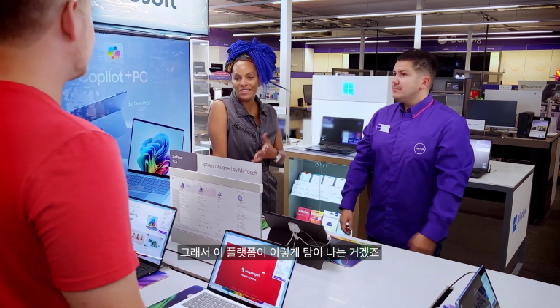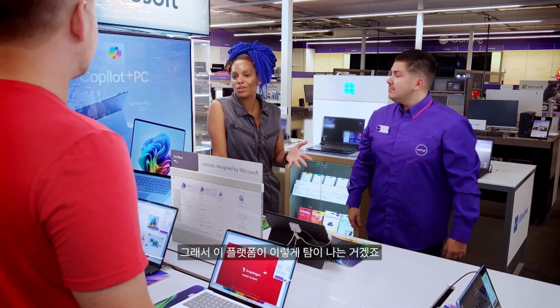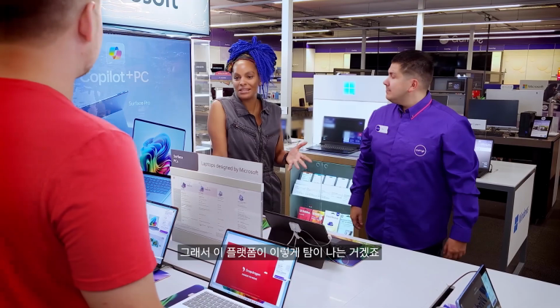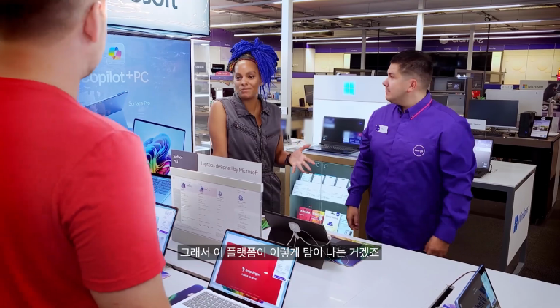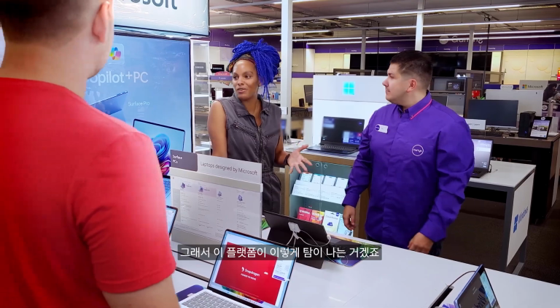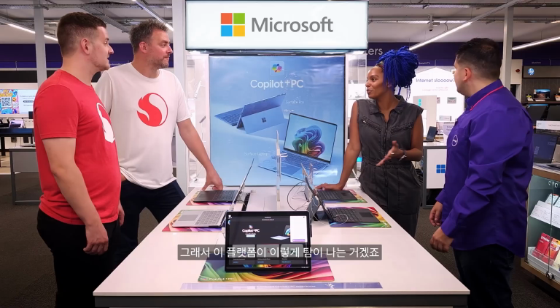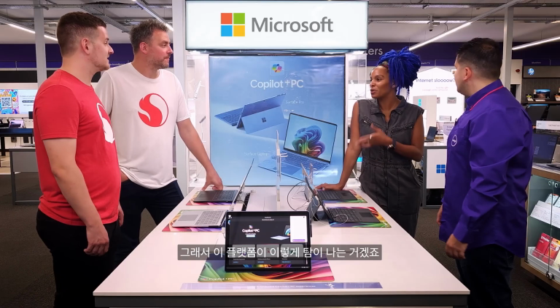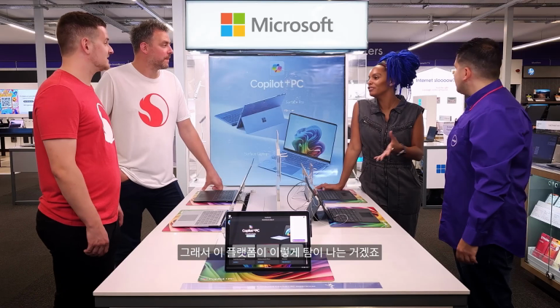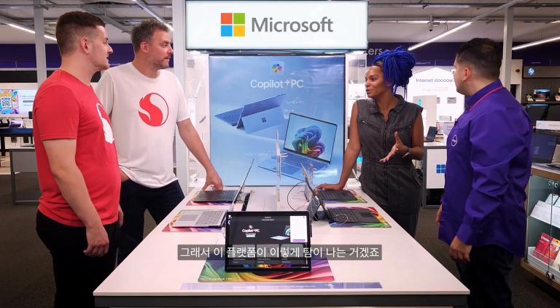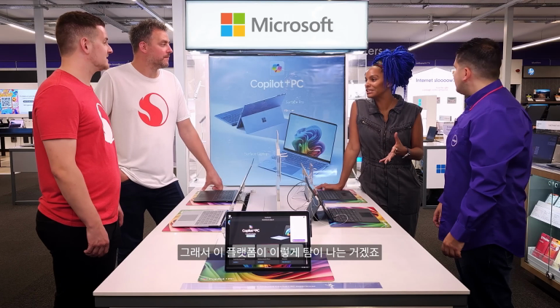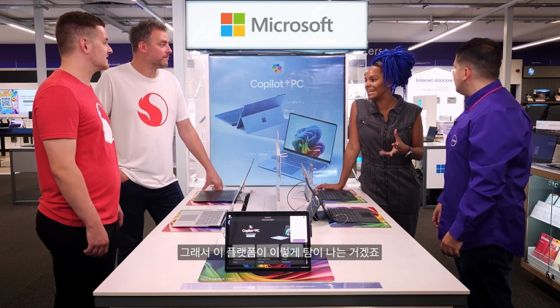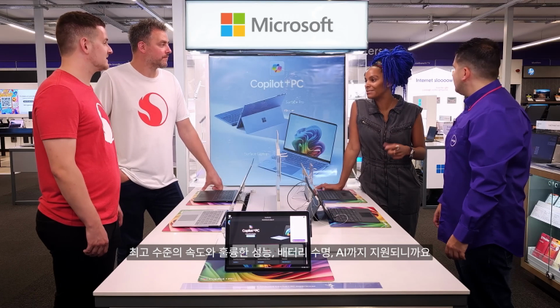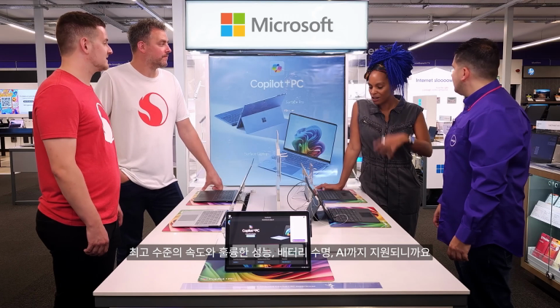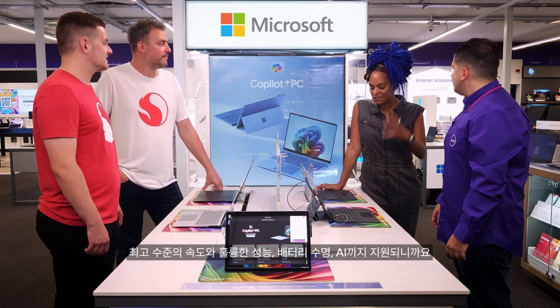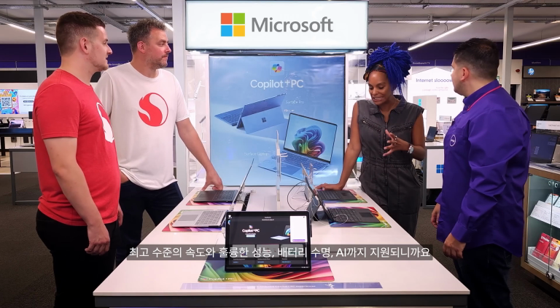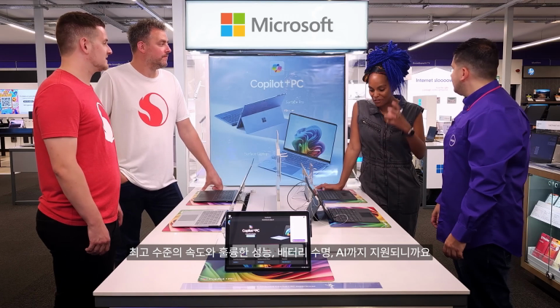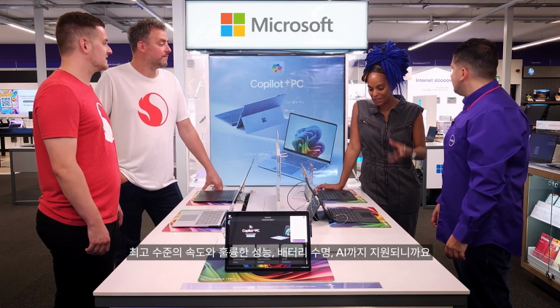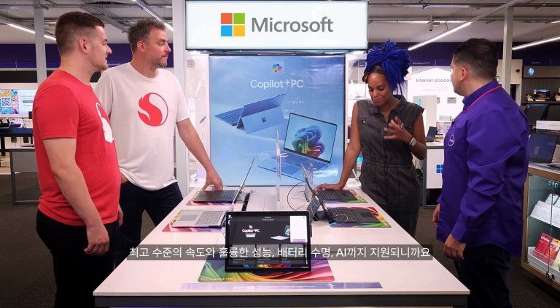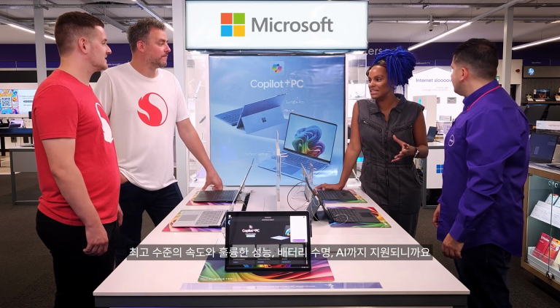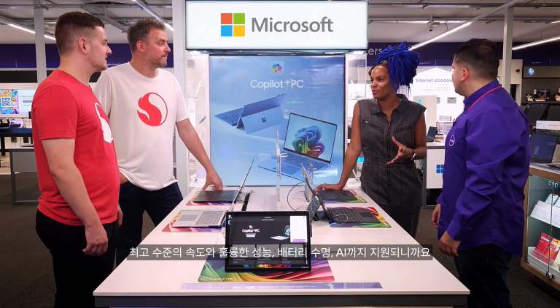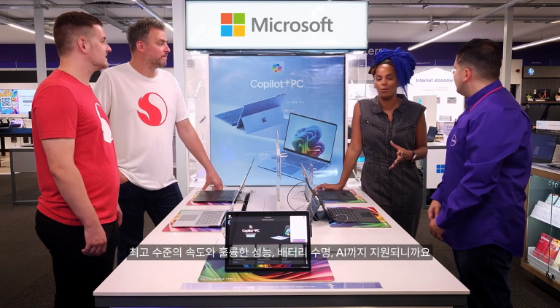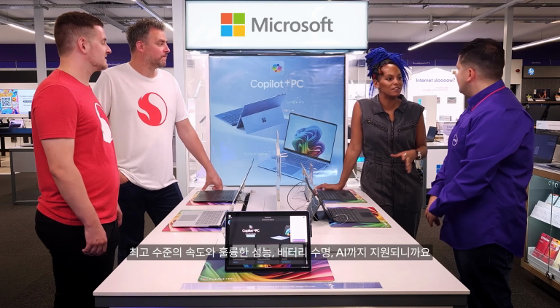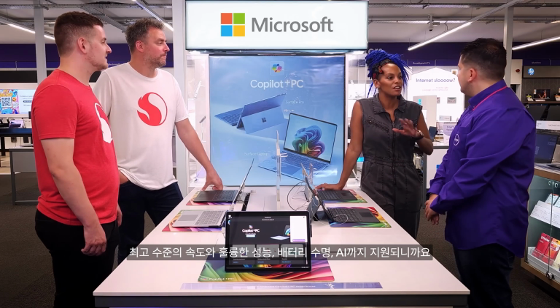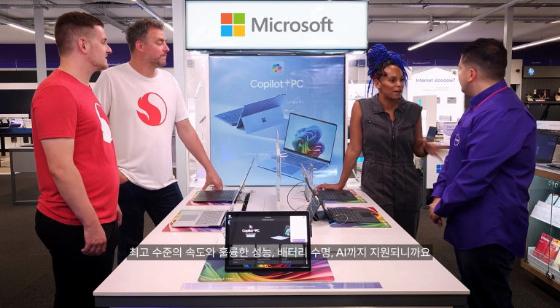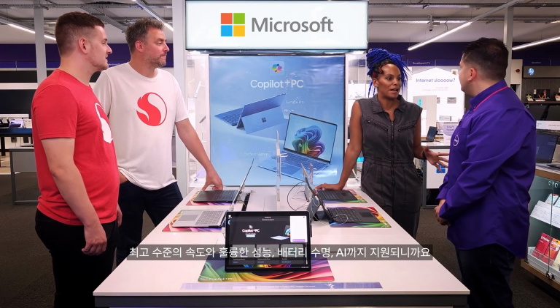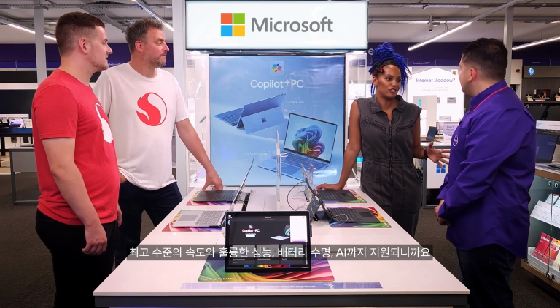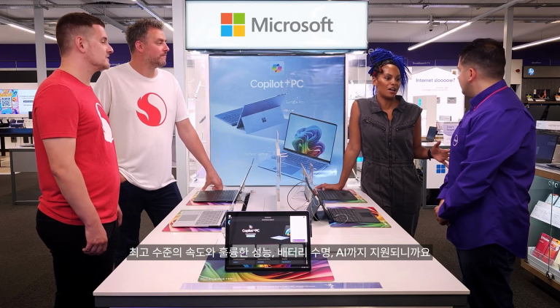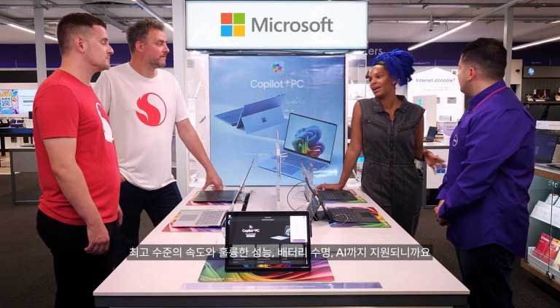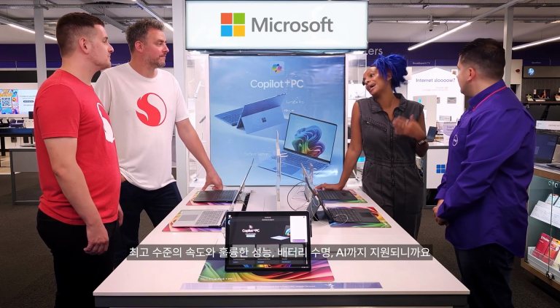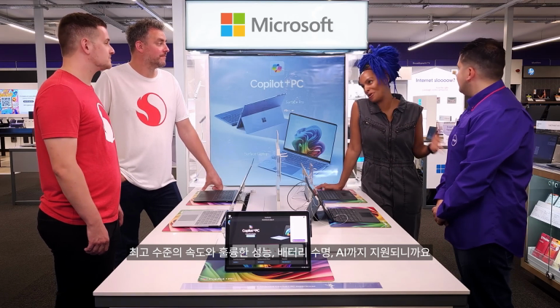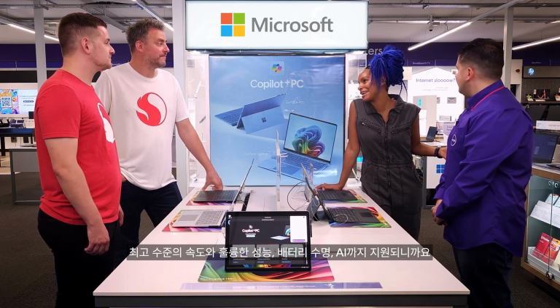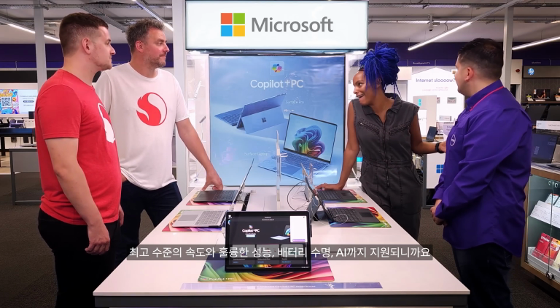What makes this platform so covetable is class-leading, fast, speedy performance, great battery life, and of course, AI.